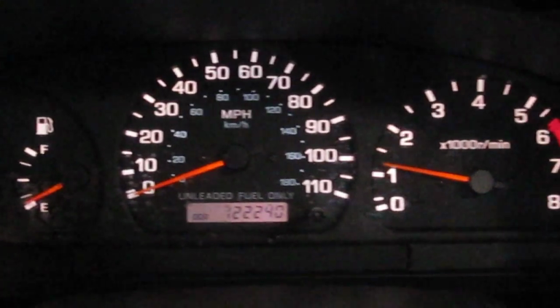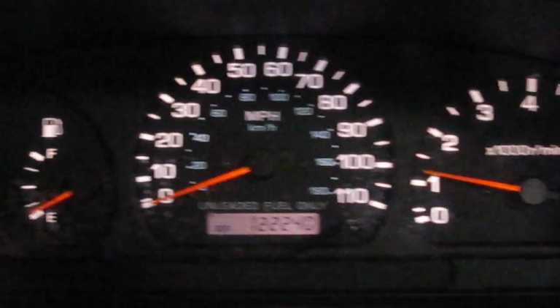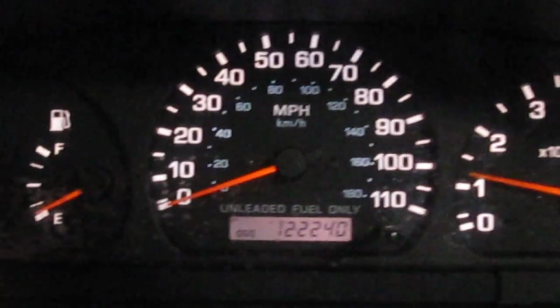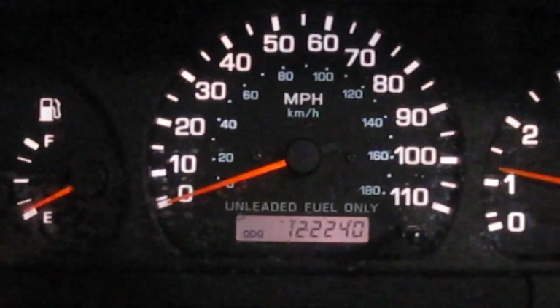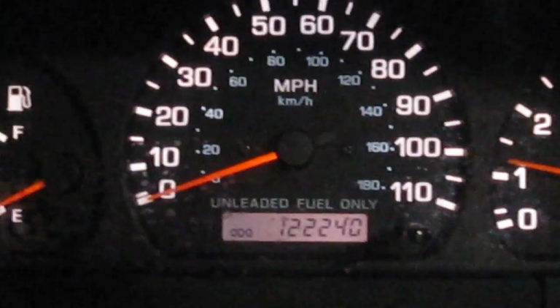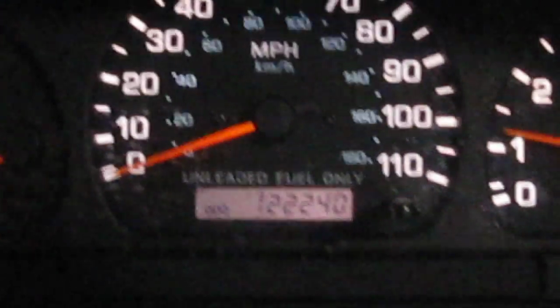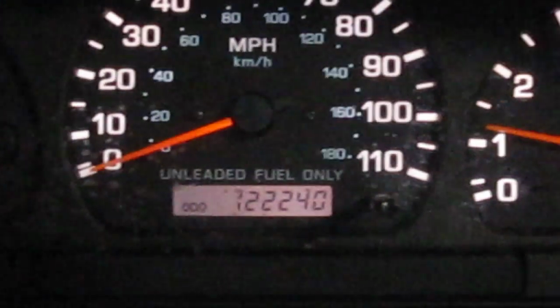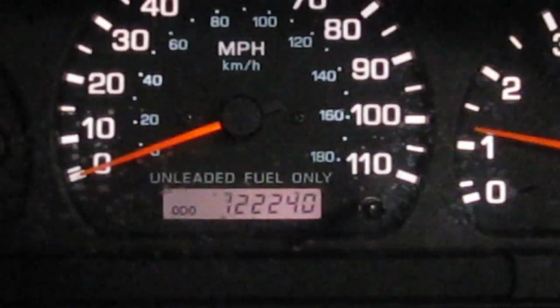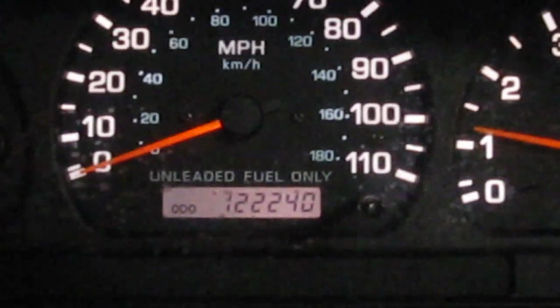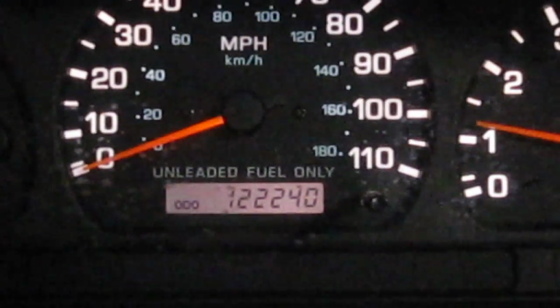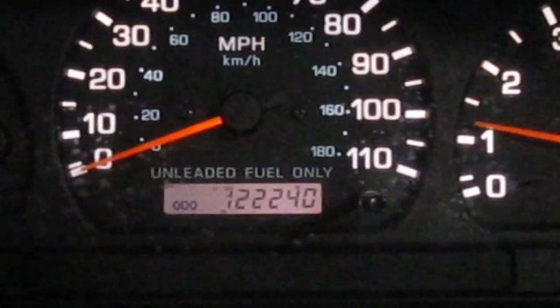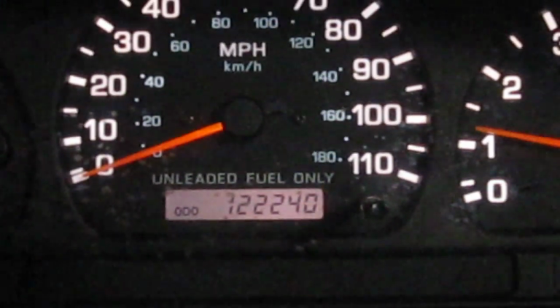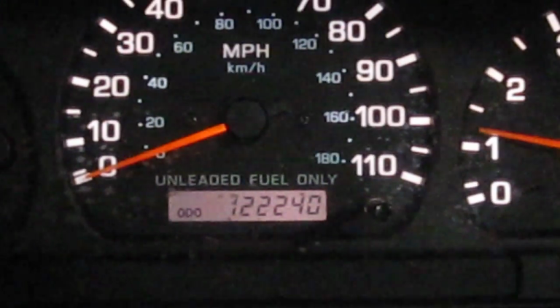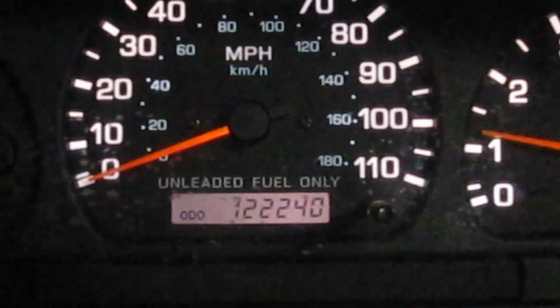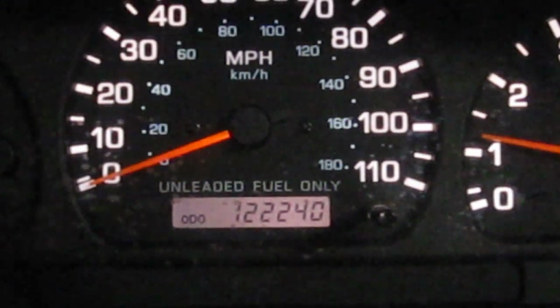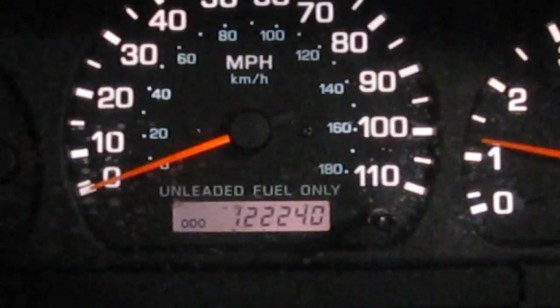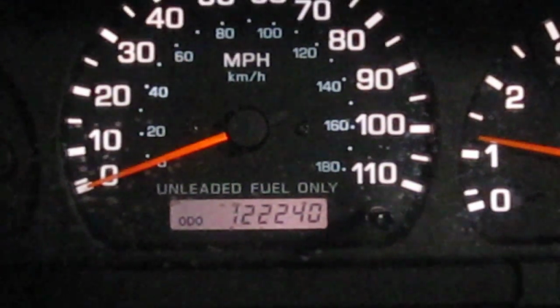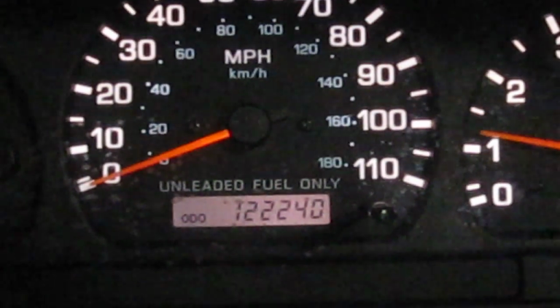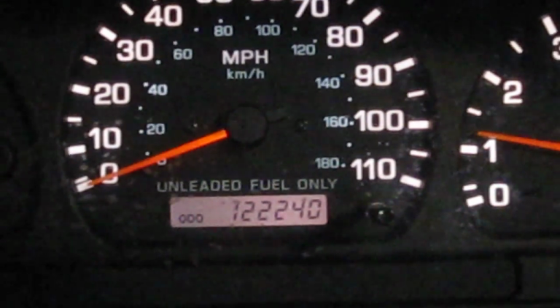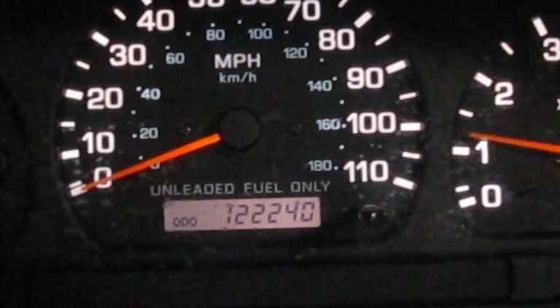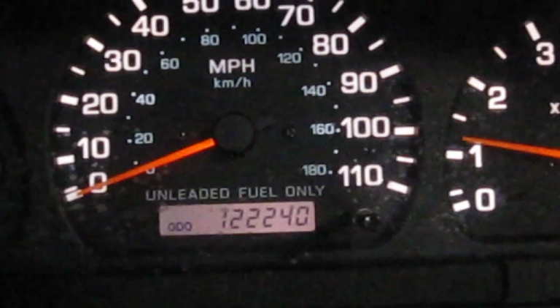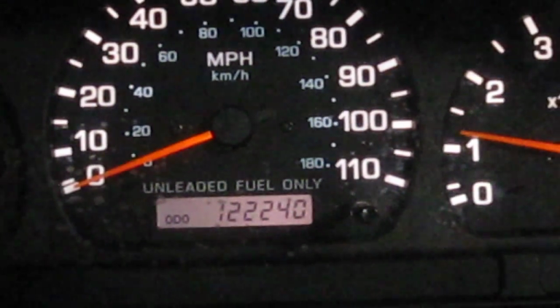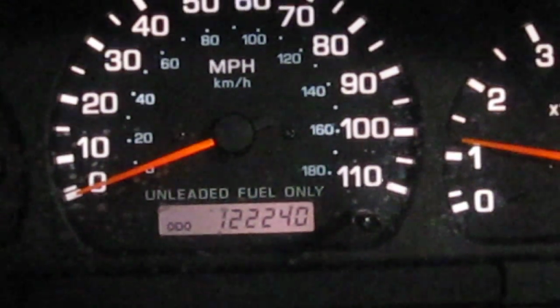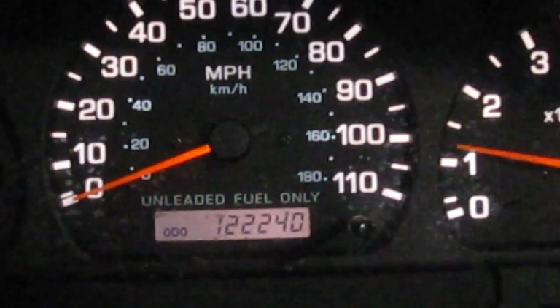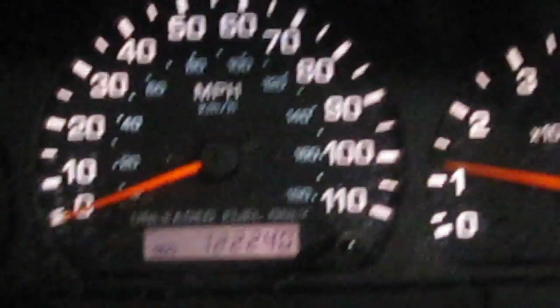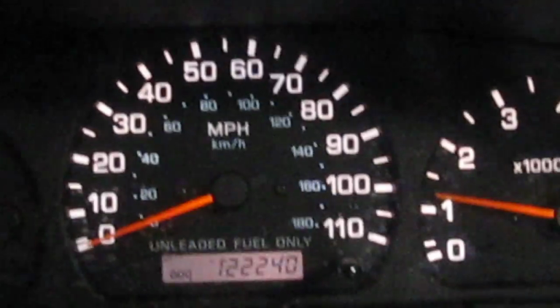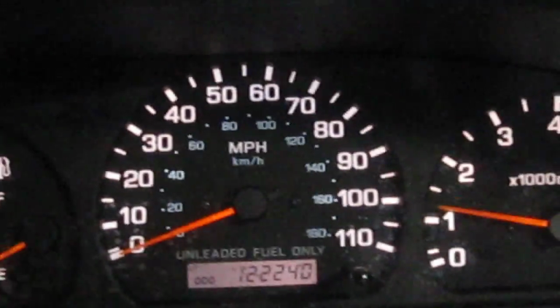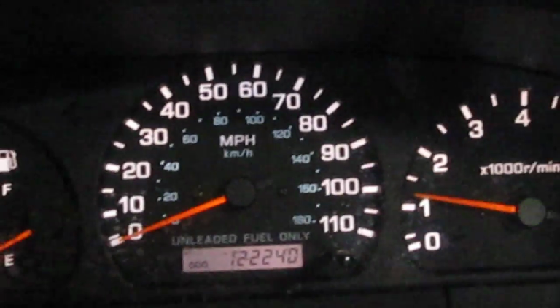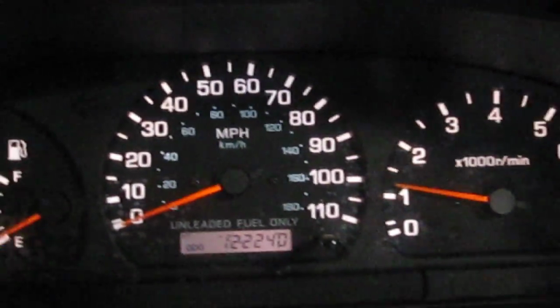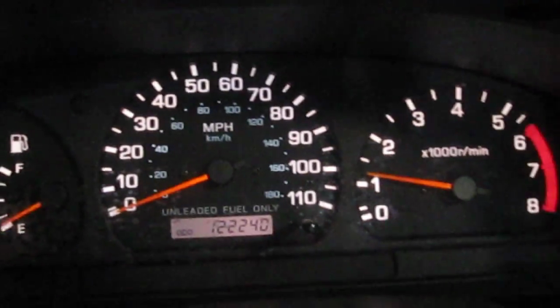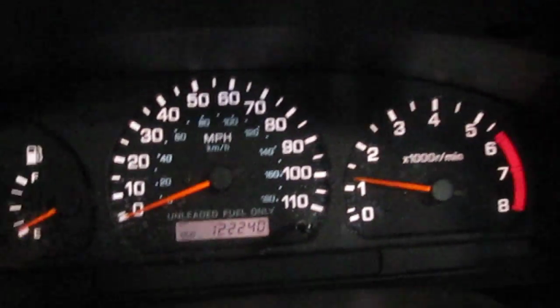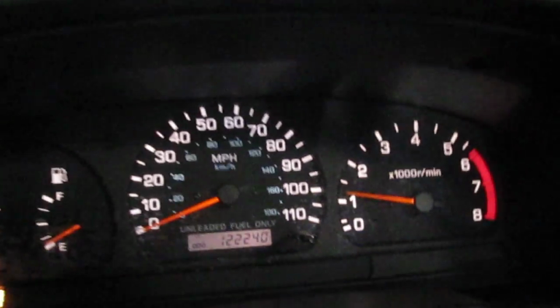Now, as I had mentioned before, the vehicle does have 122,000 miles, as you can see here.